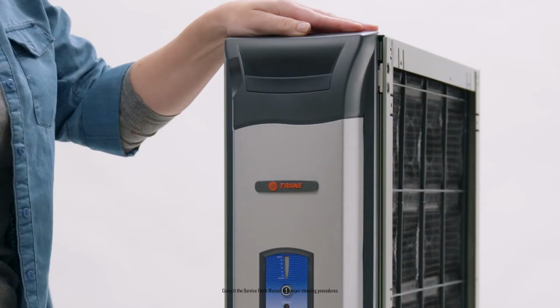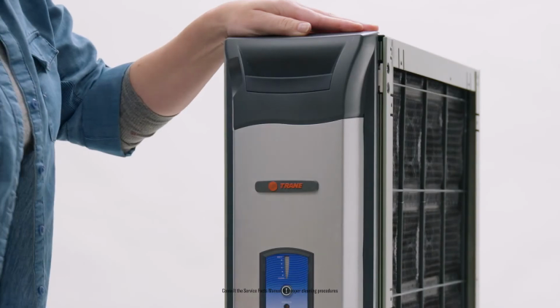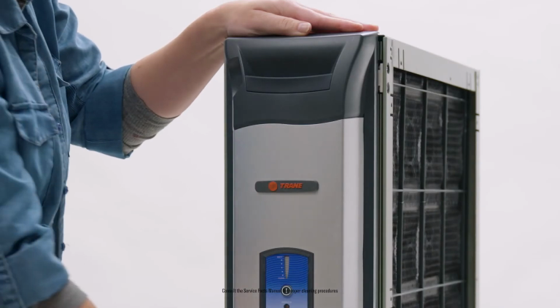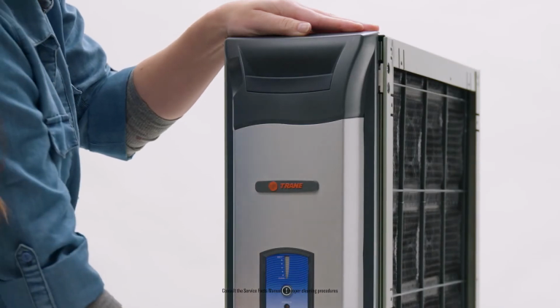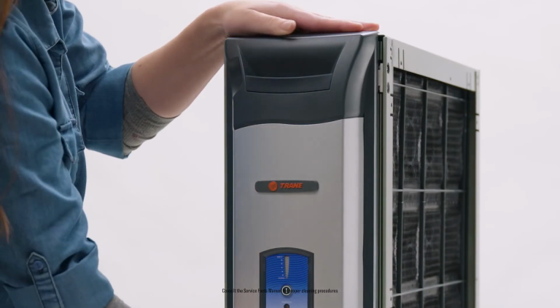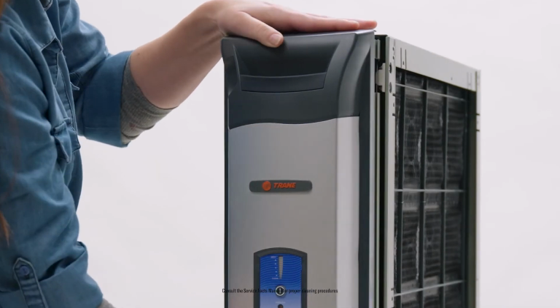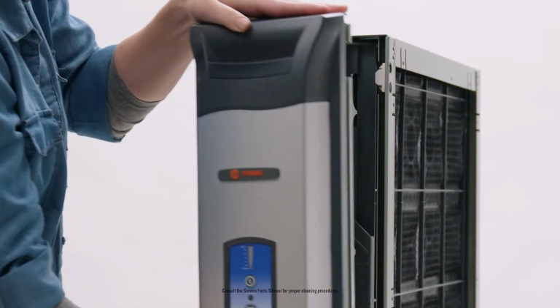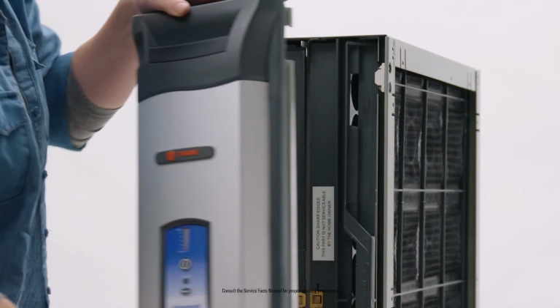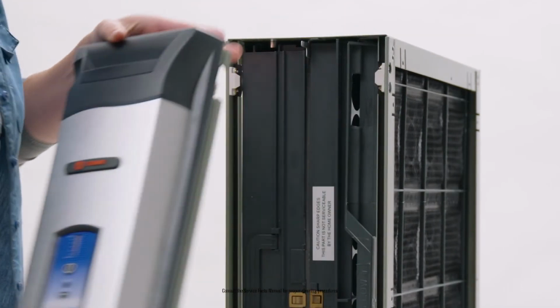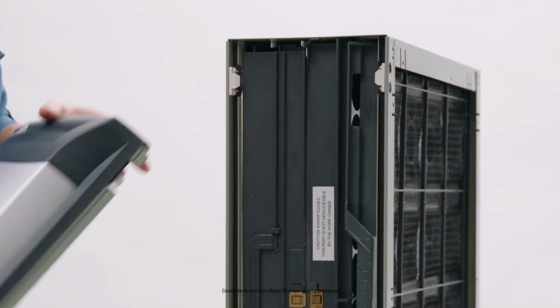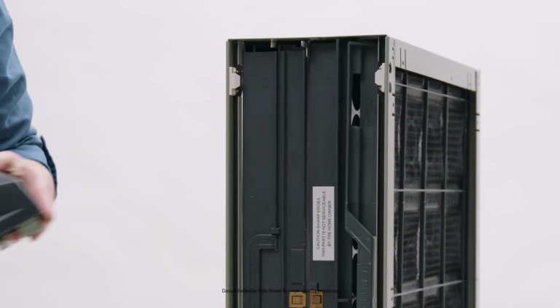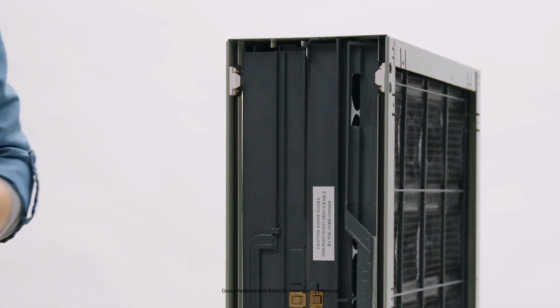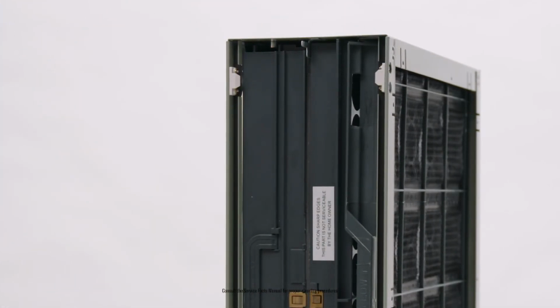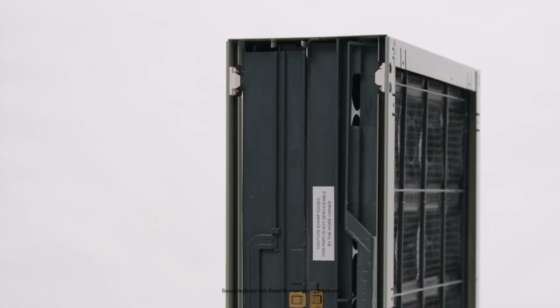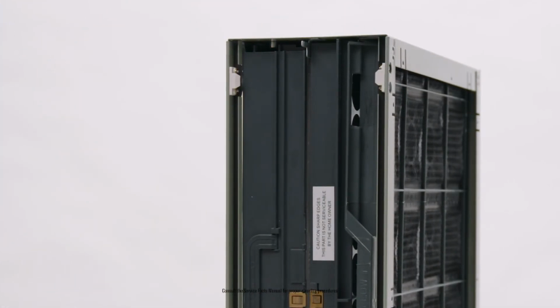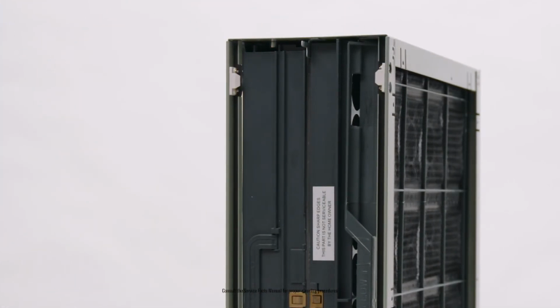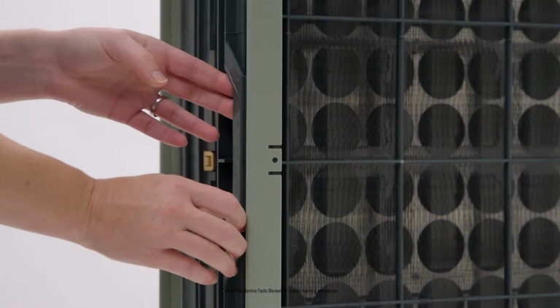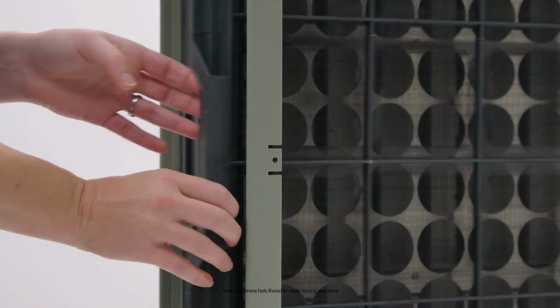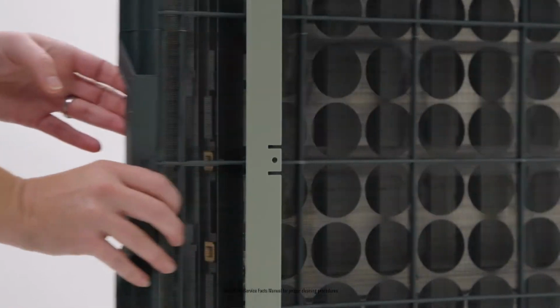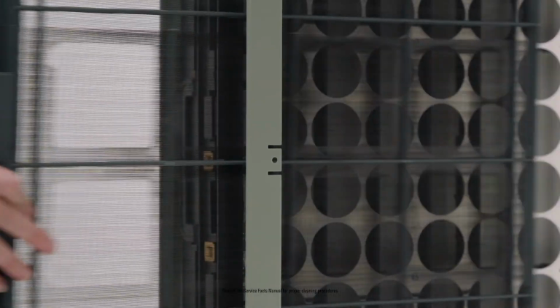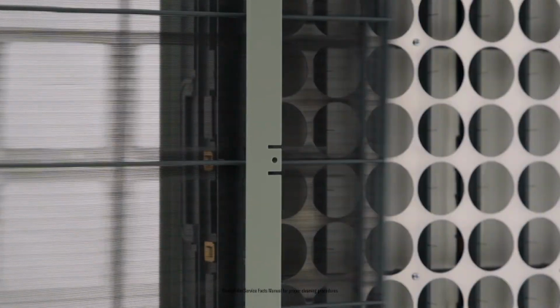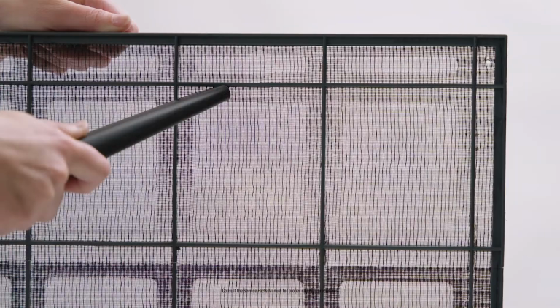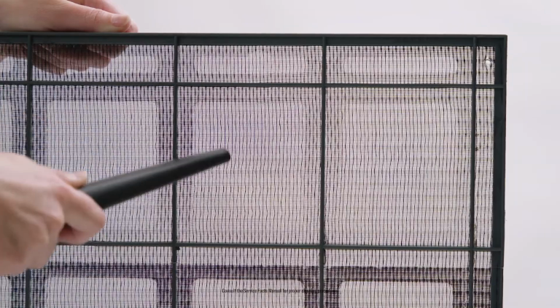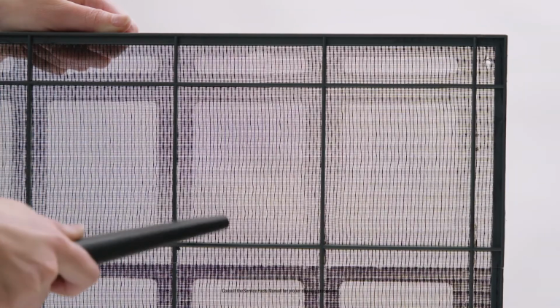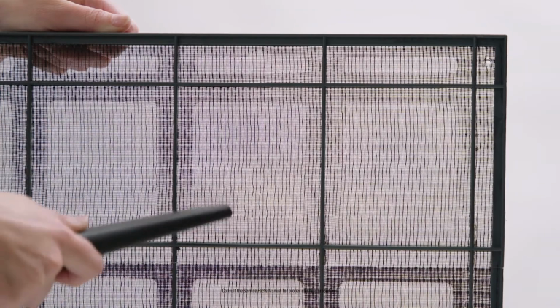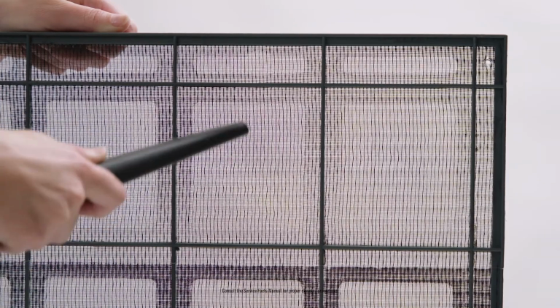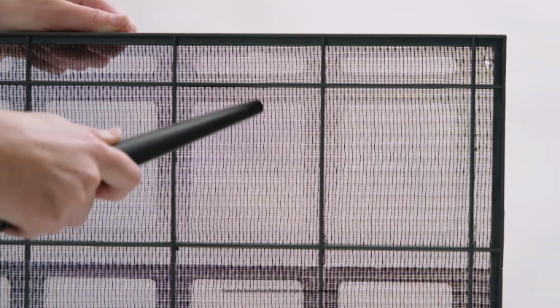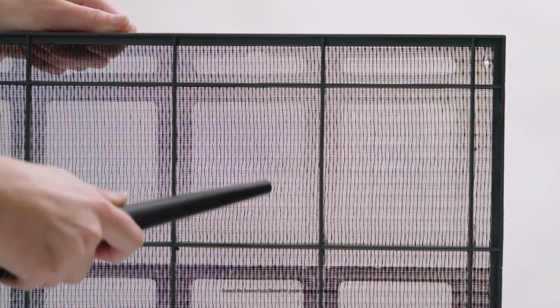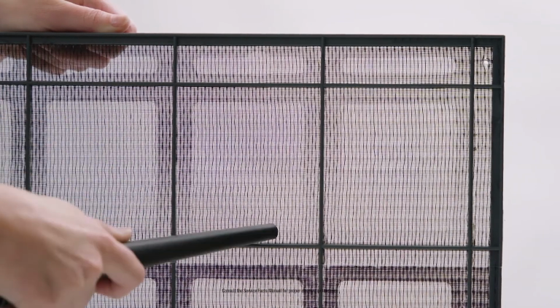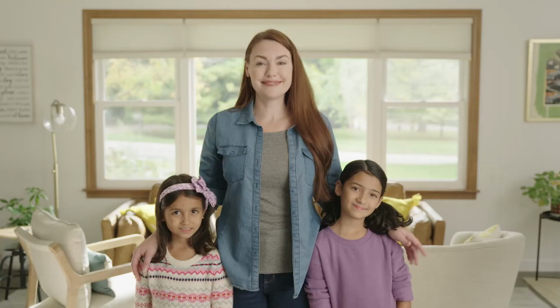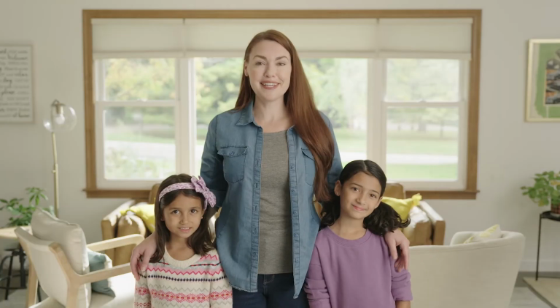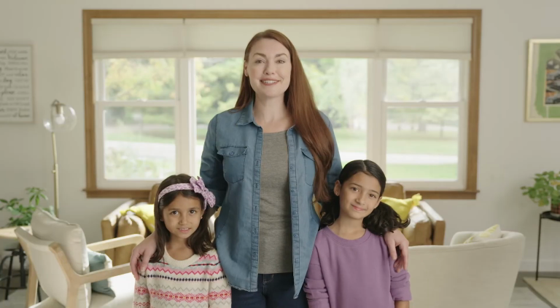Finally, with CleanFX, you'll never replace another filter. Just remove and vacuum every few months. Easy.